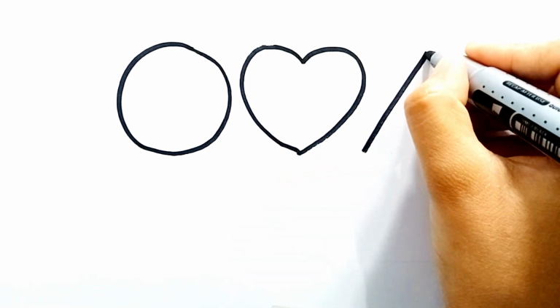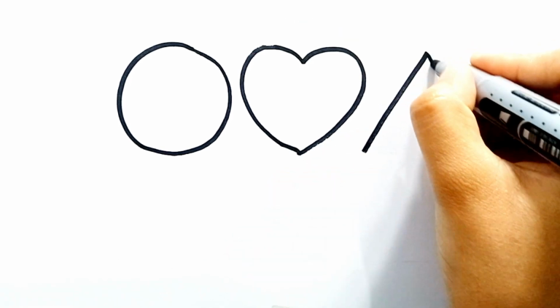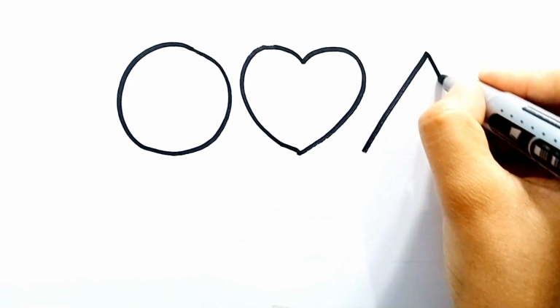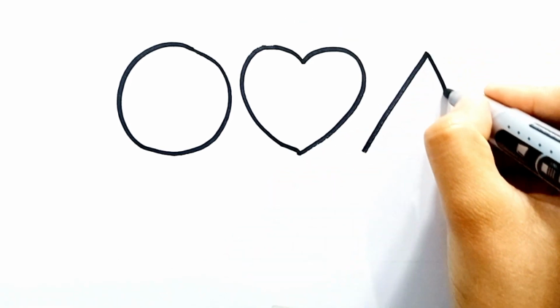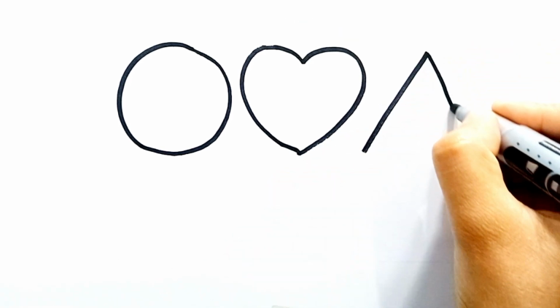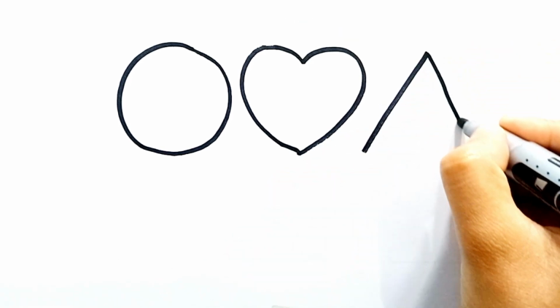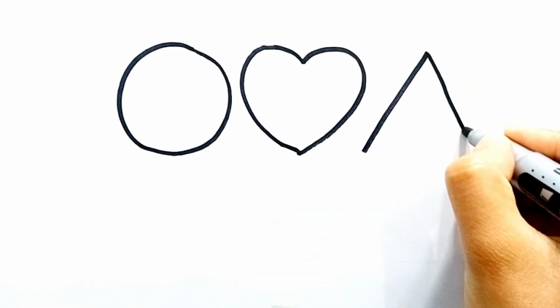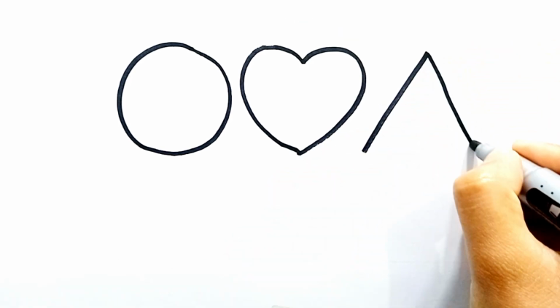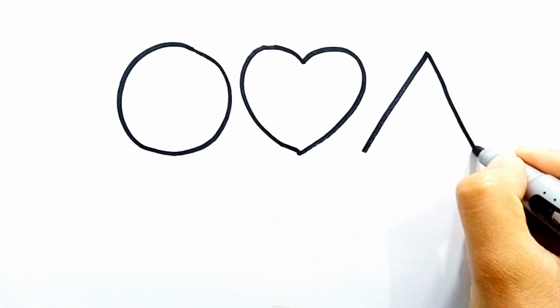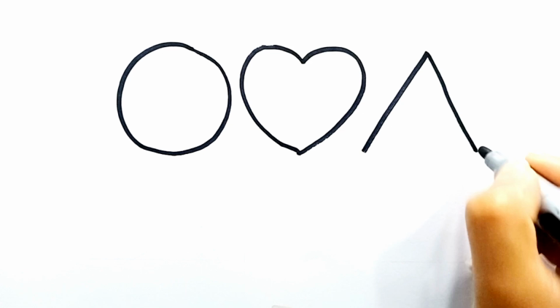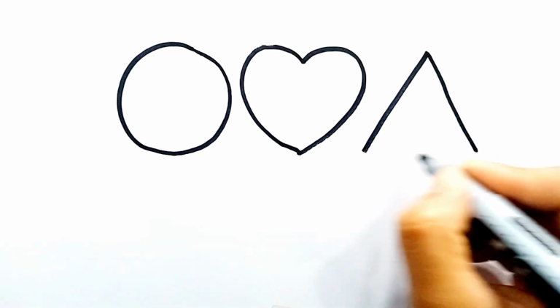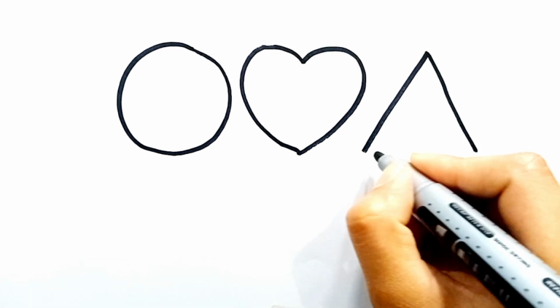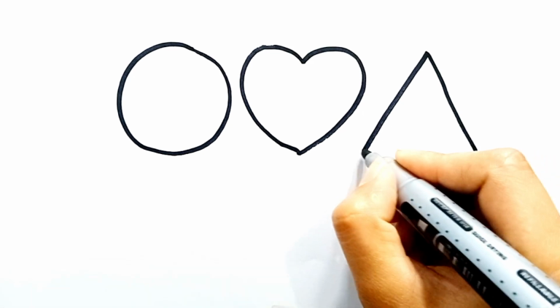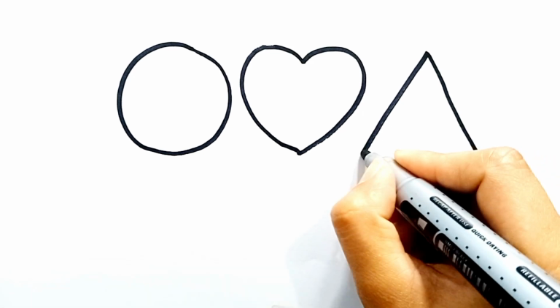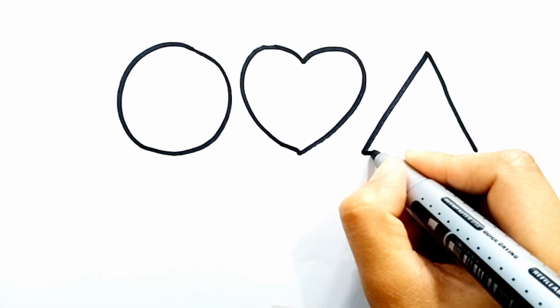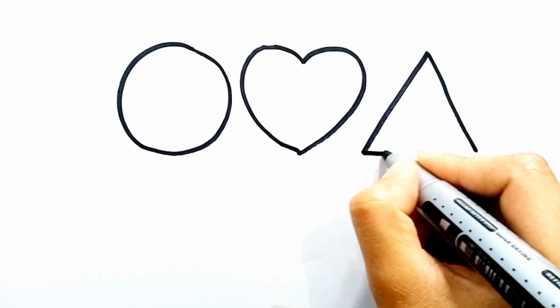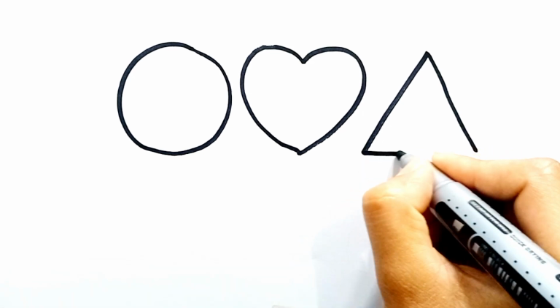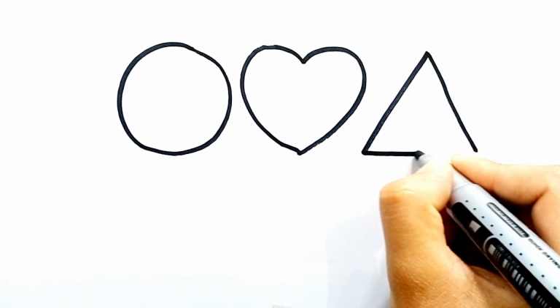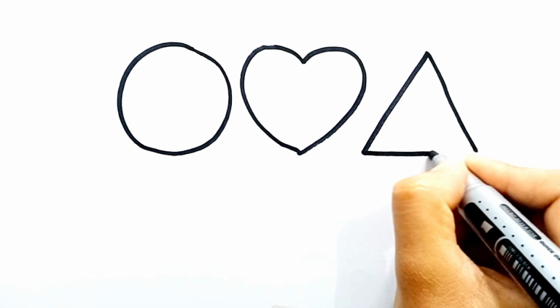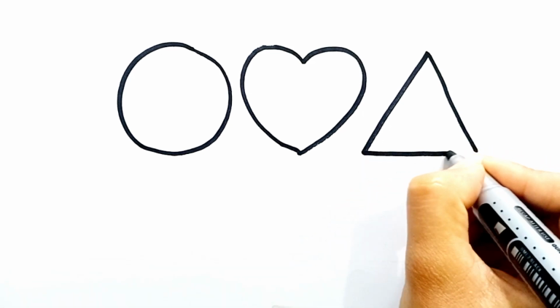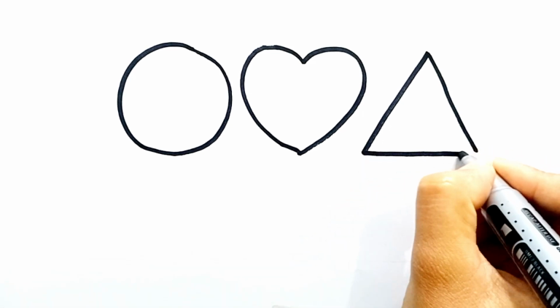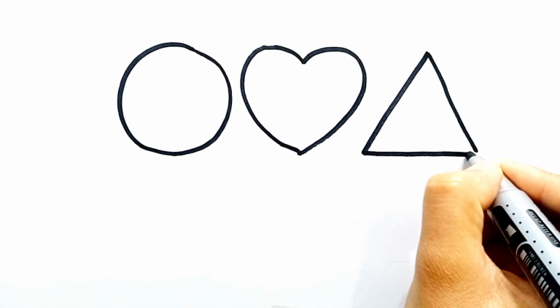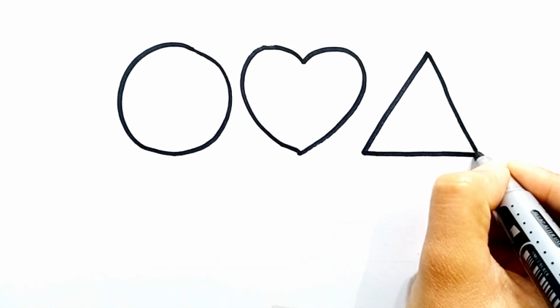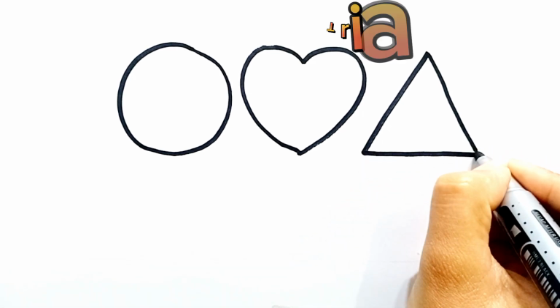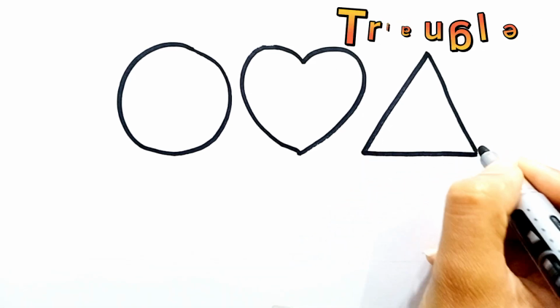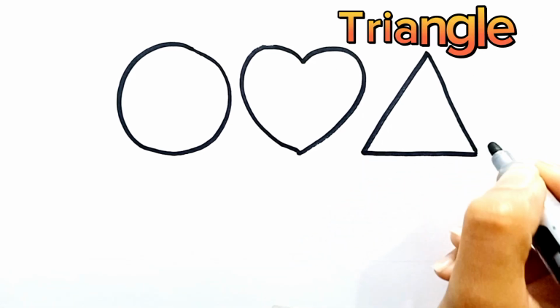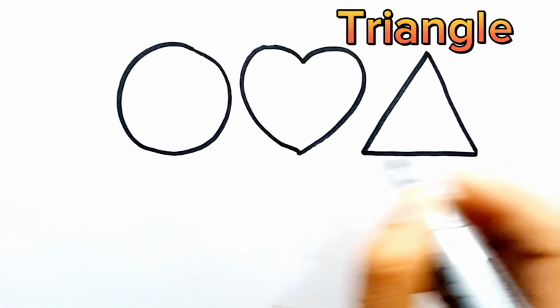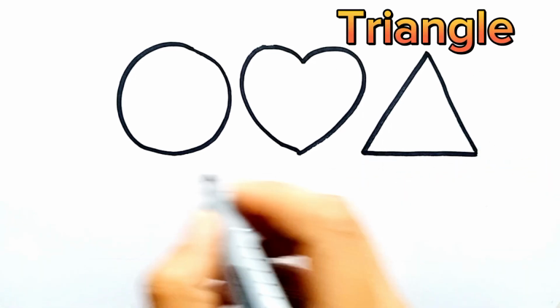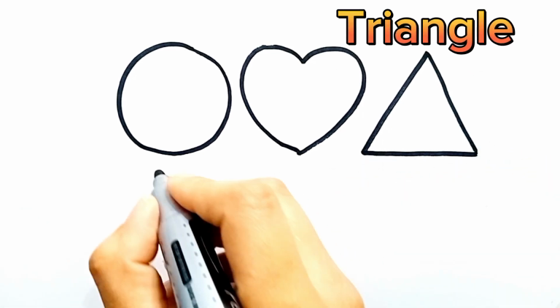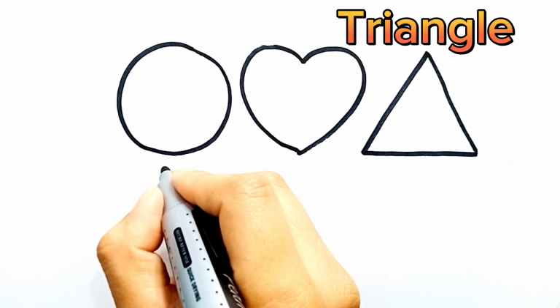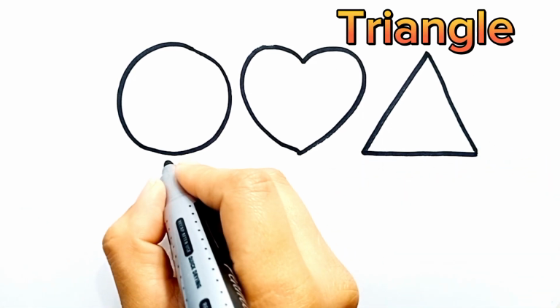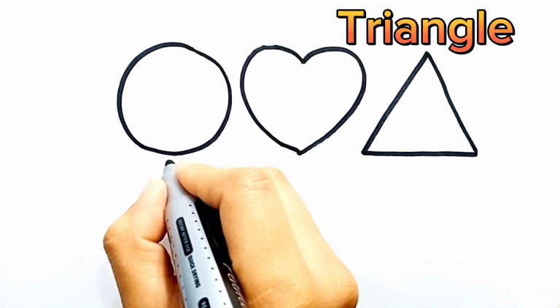Now we will draw a triangle. This is a triangle.